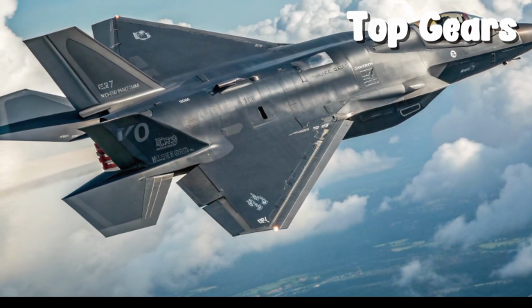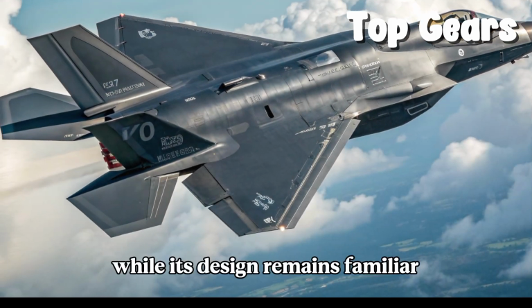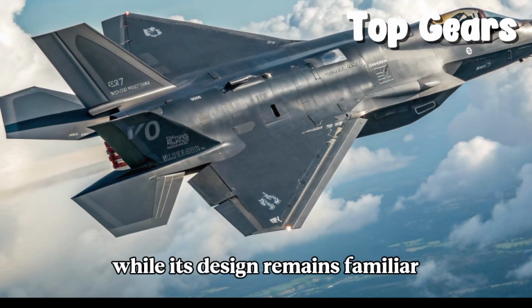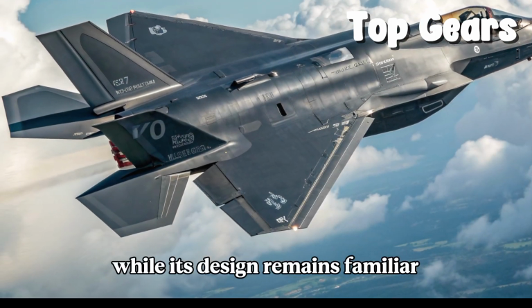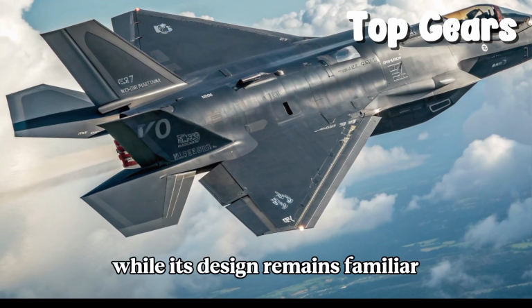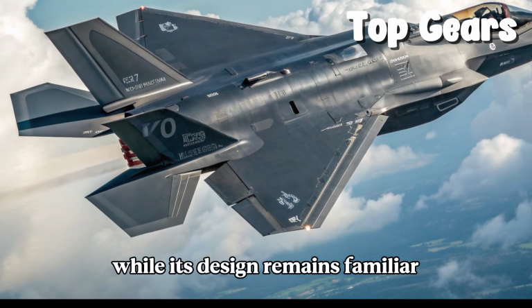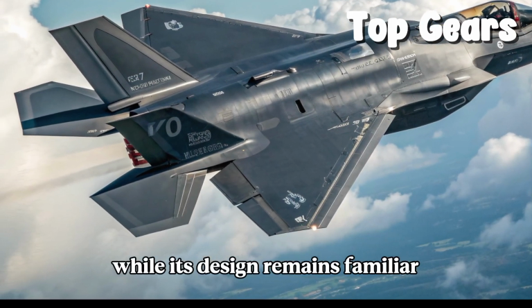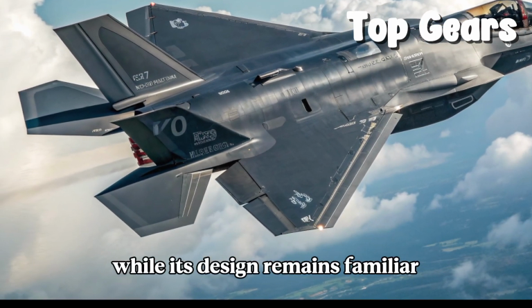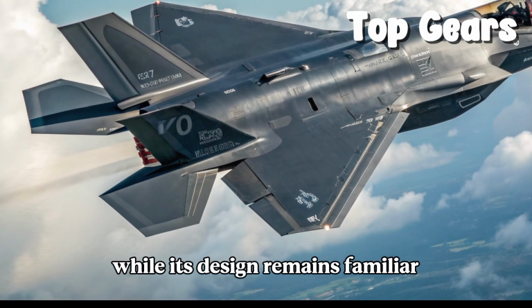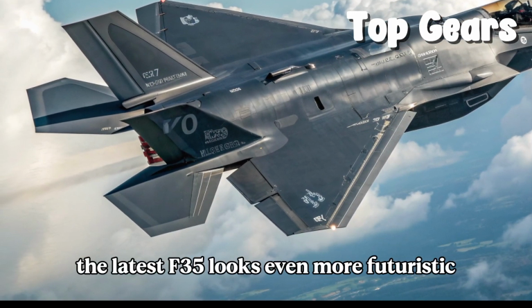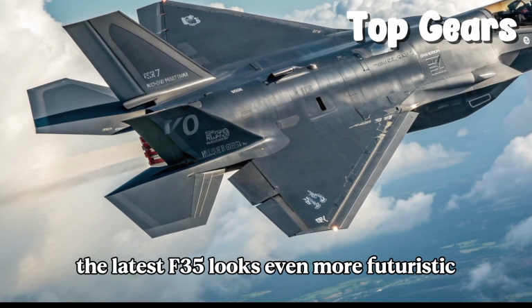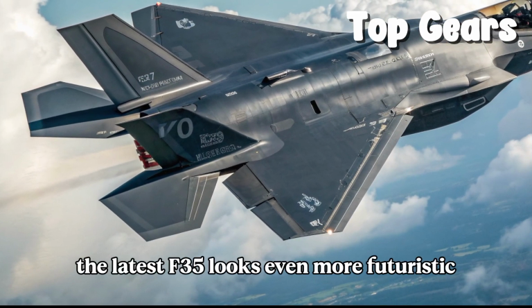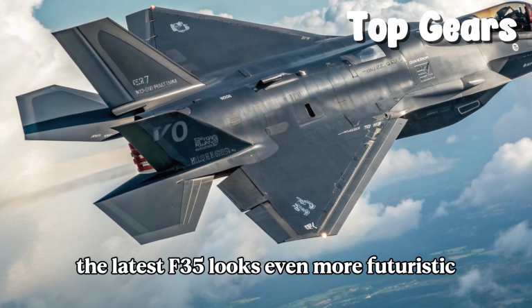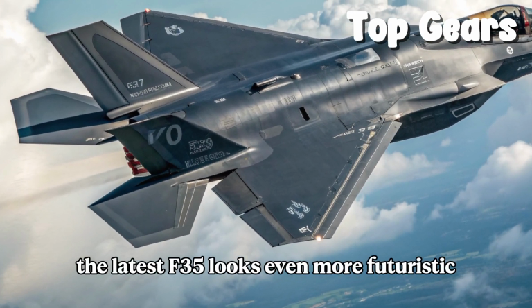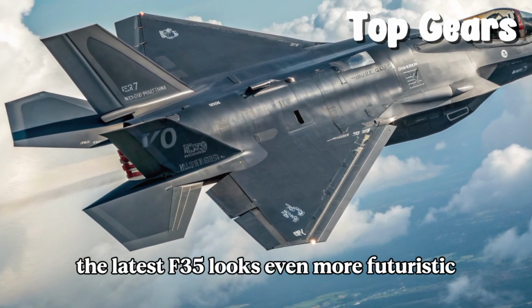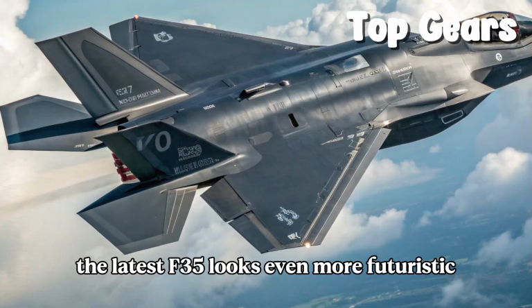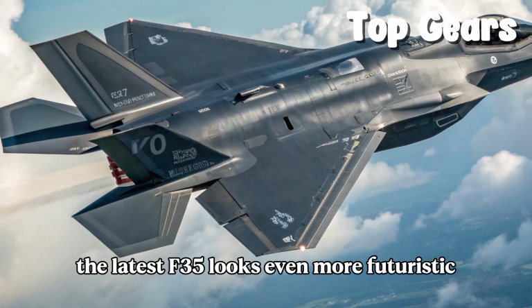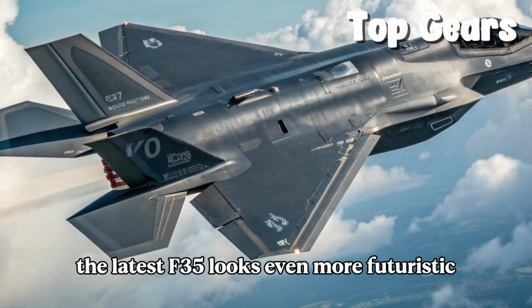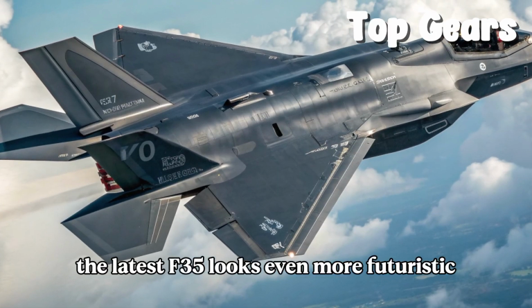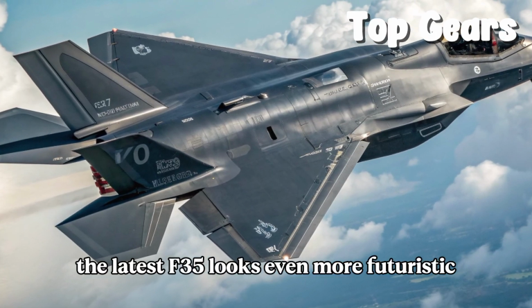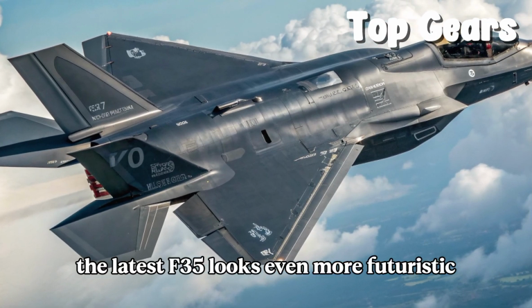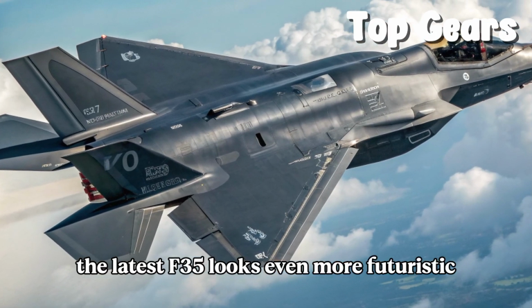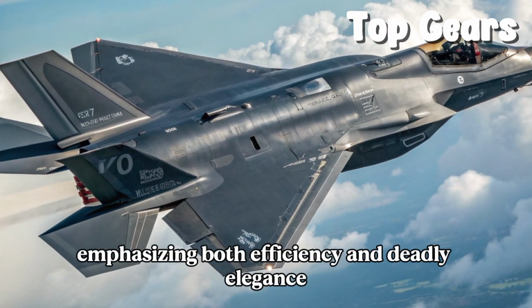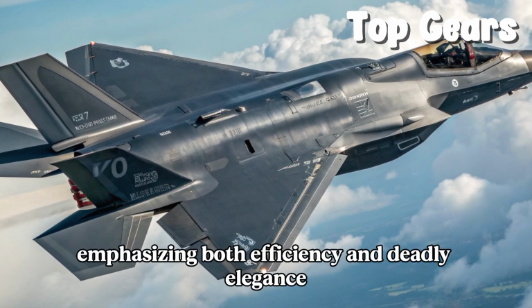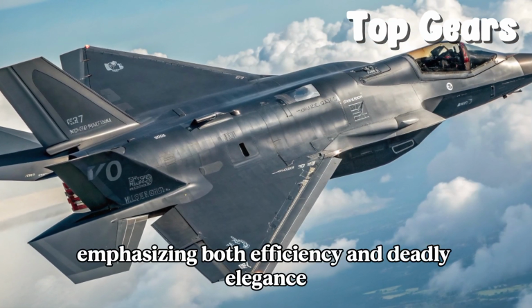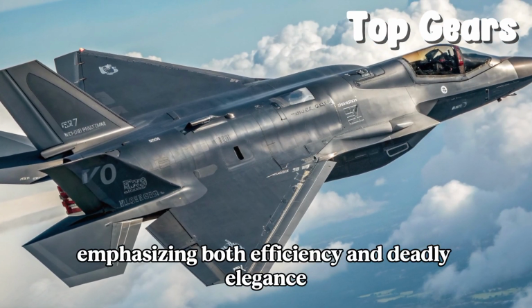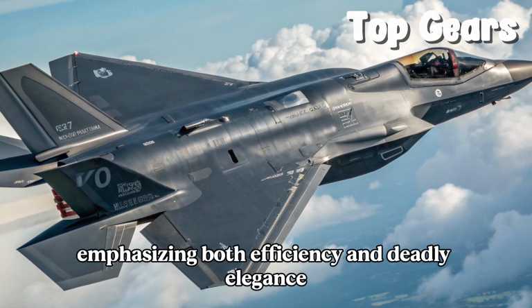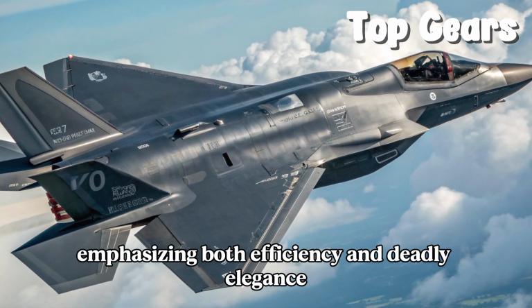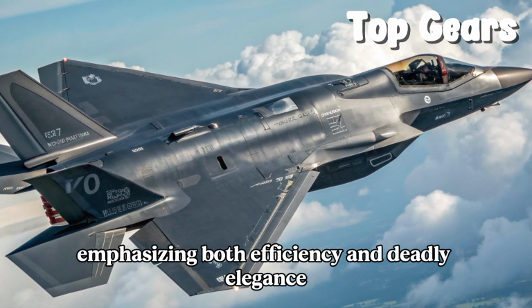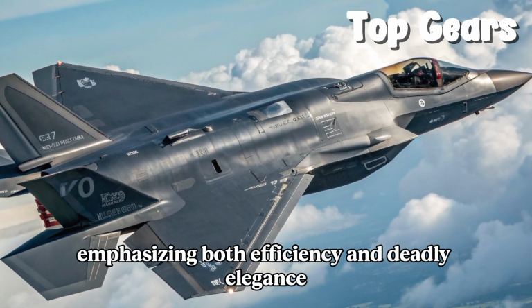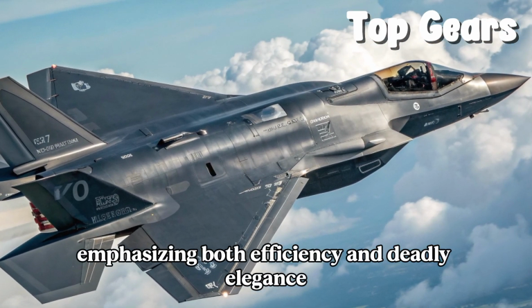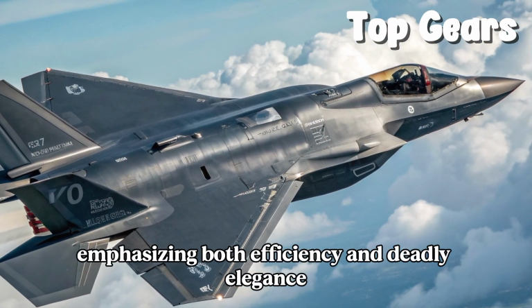While its design remains familiar, the latest F-35 looks even more futuristic, emphasizing both efficiency and deadly elegance.